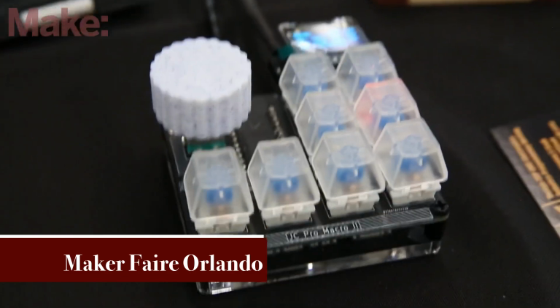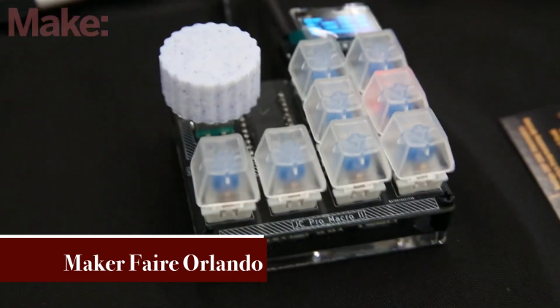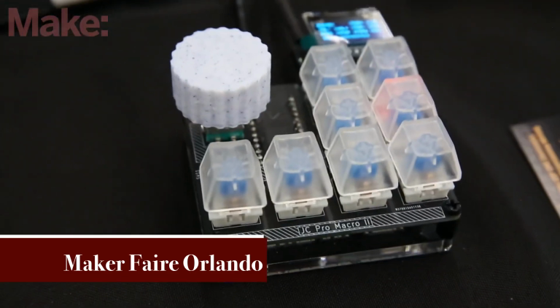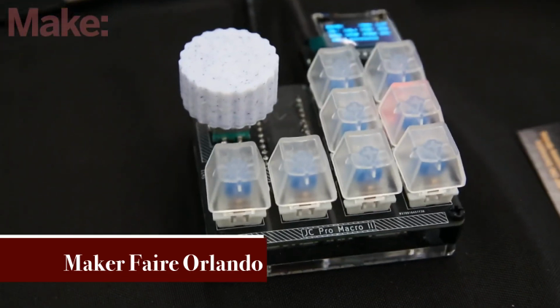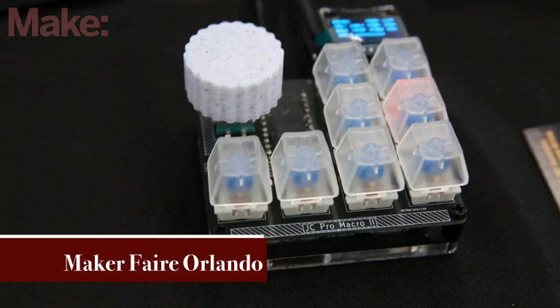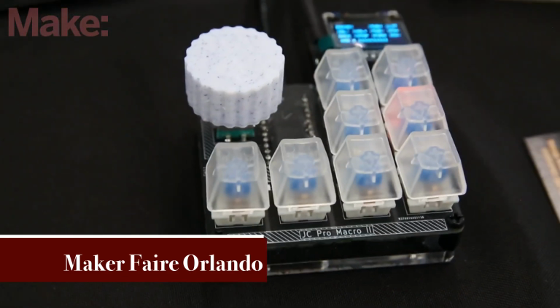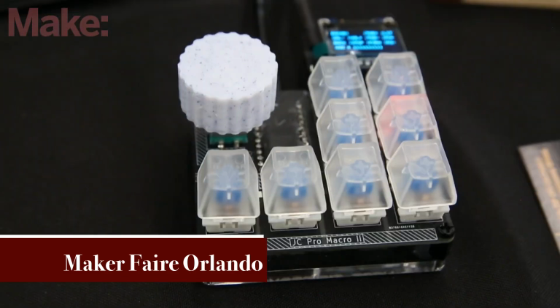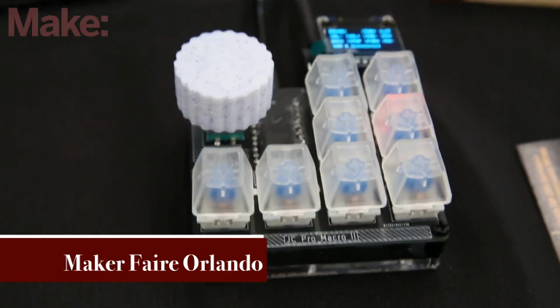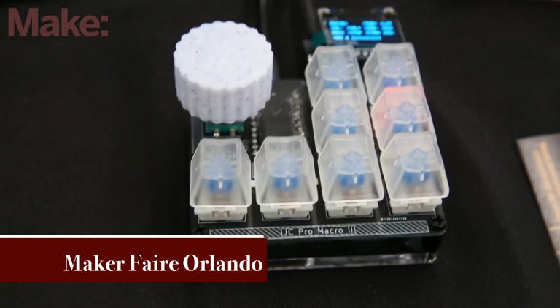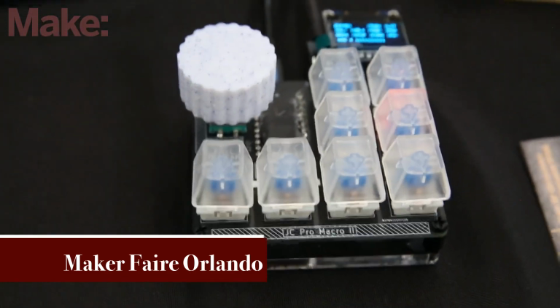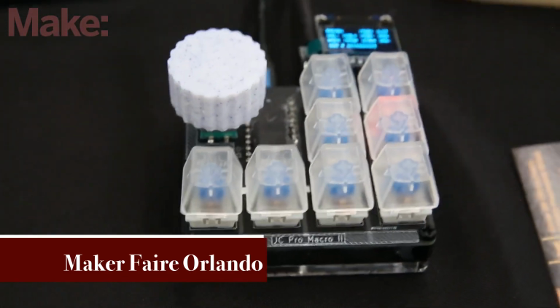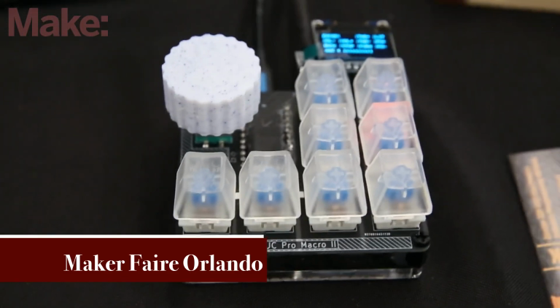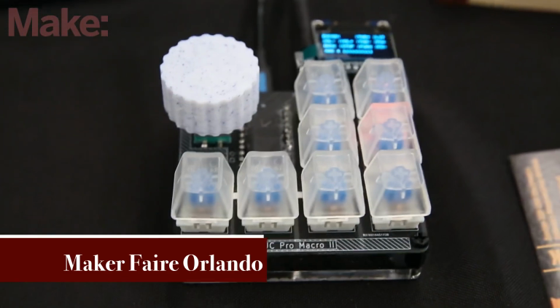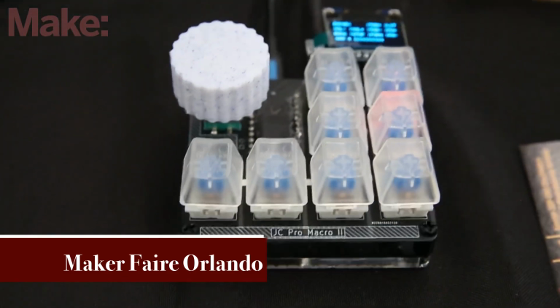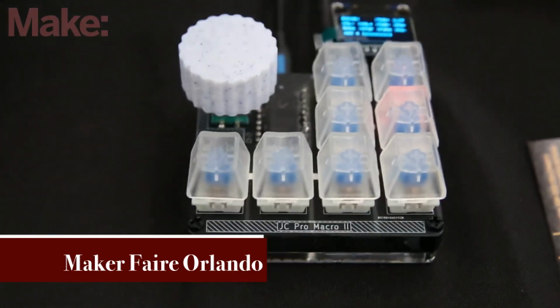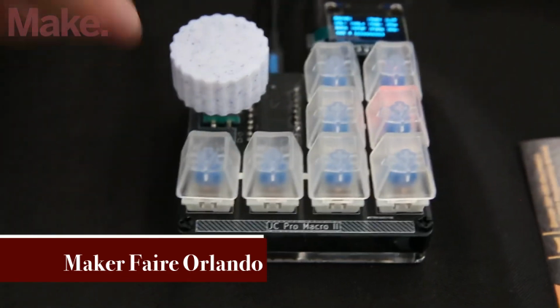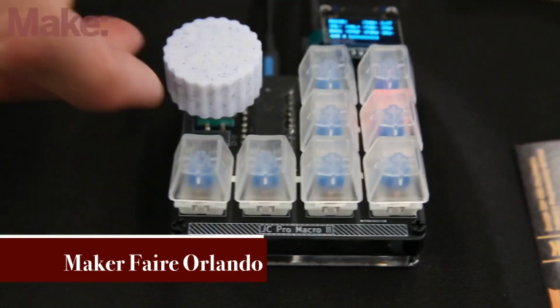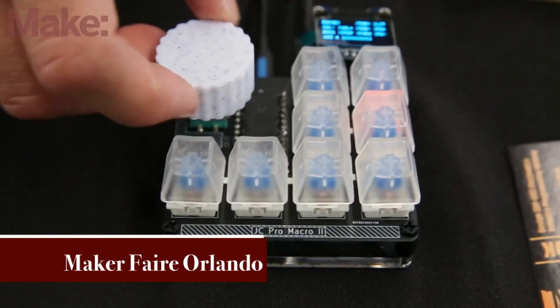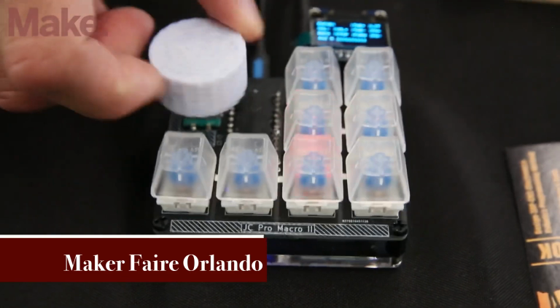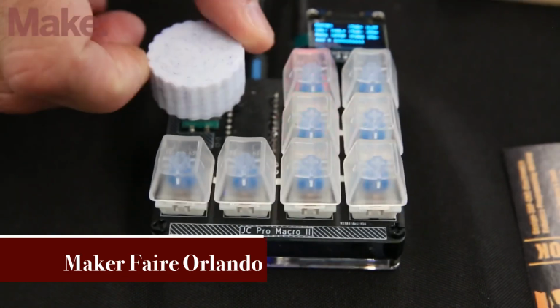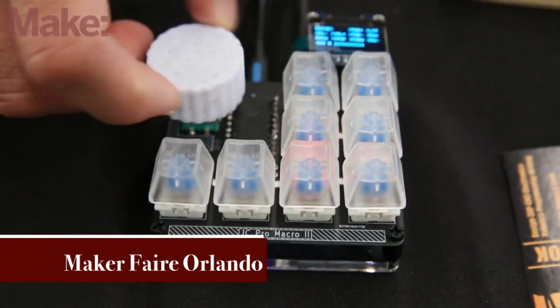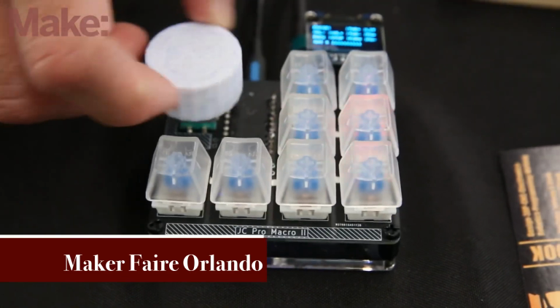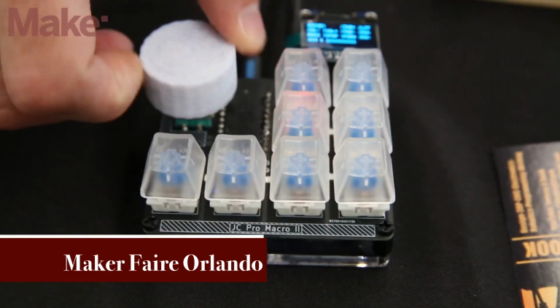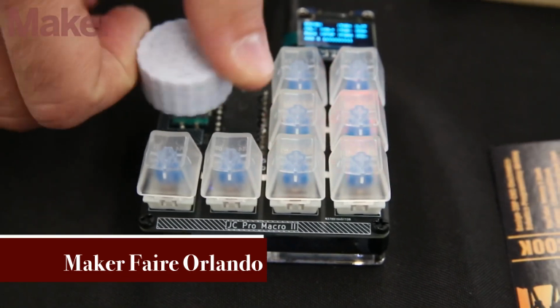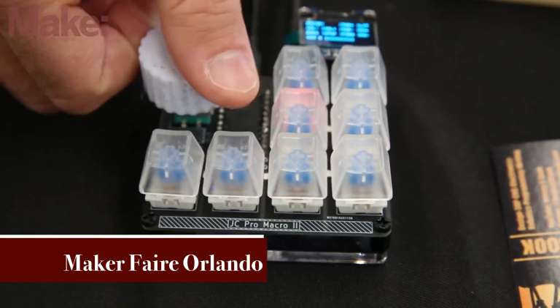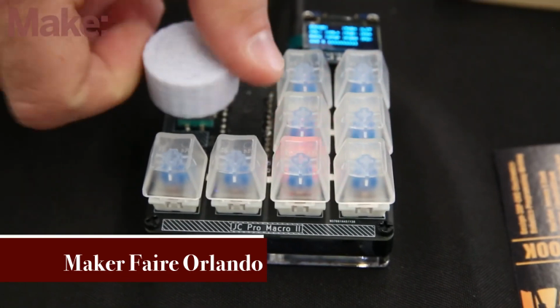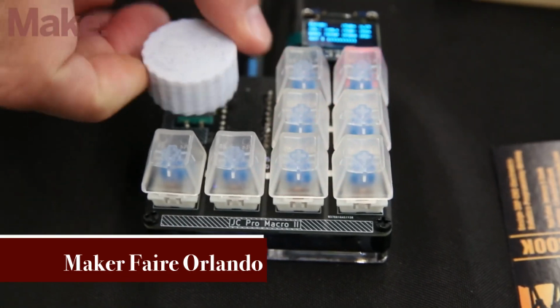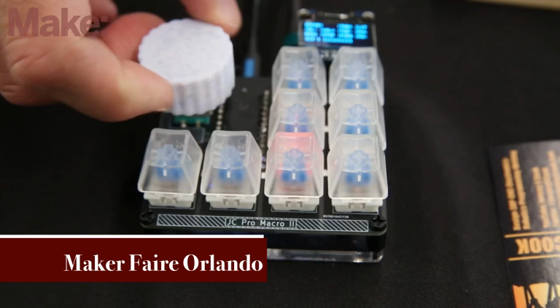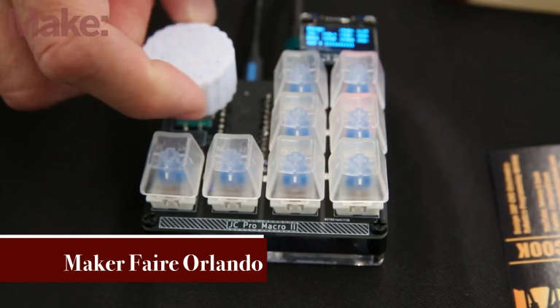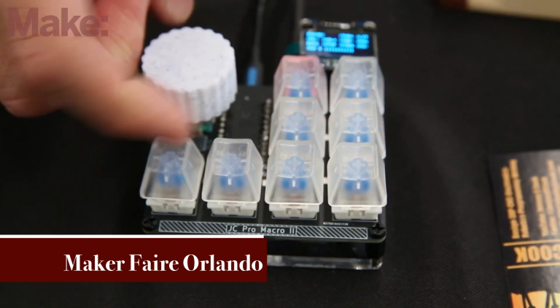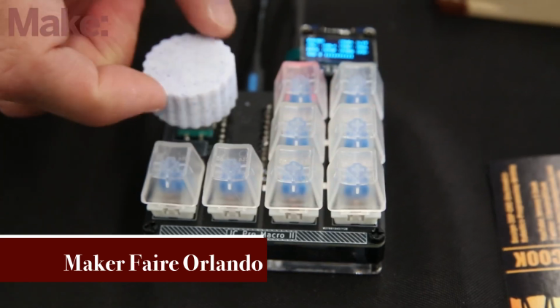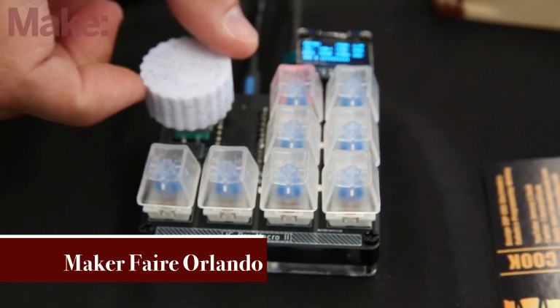If you had a video game you like to play, you could hit one key and it would buy all your weapons at once — just stuff like that.